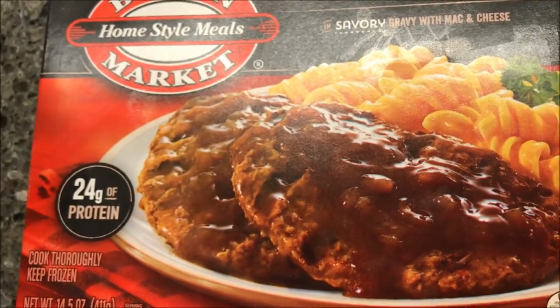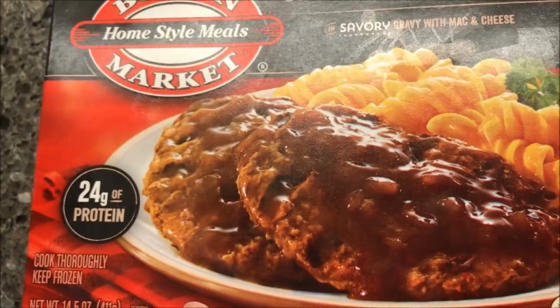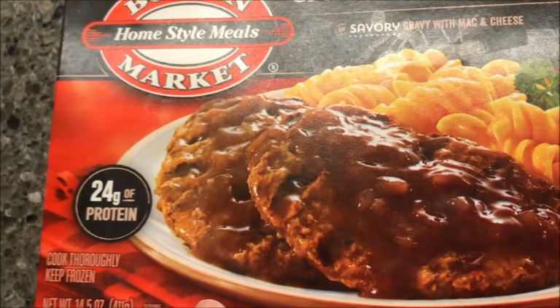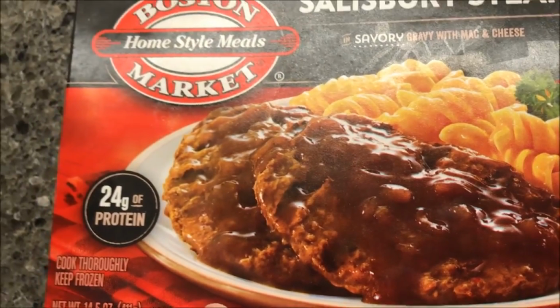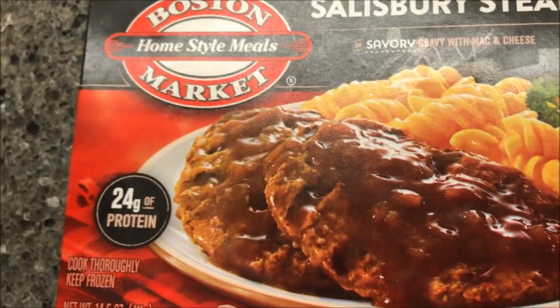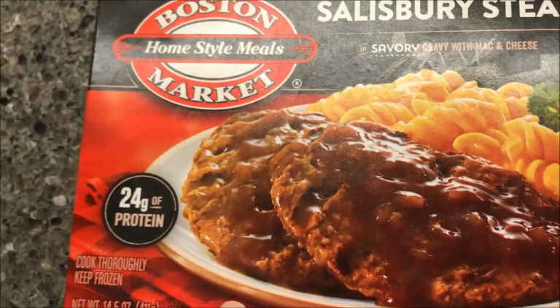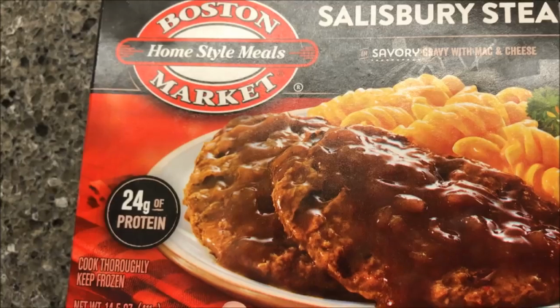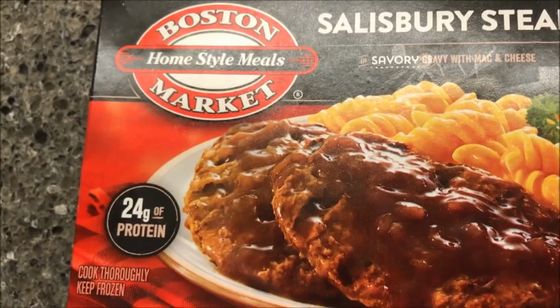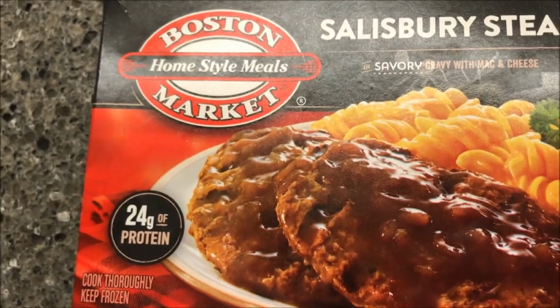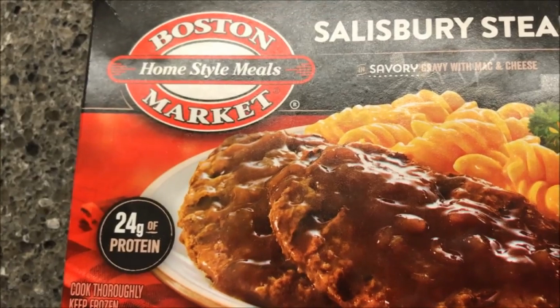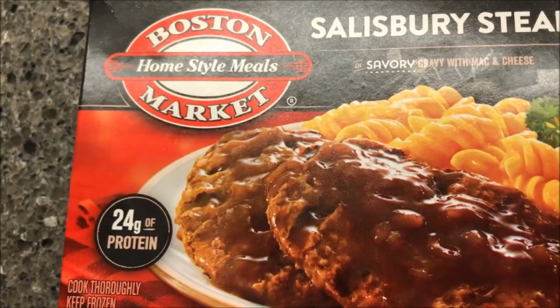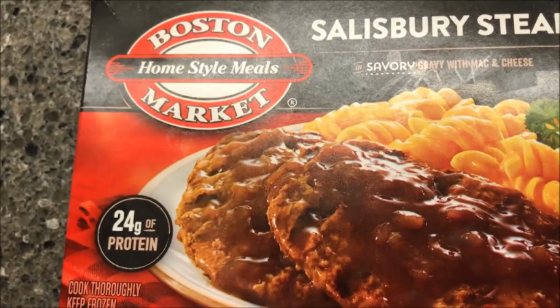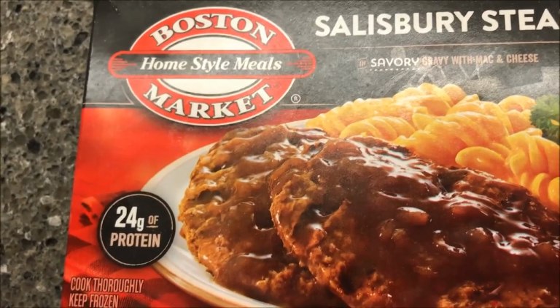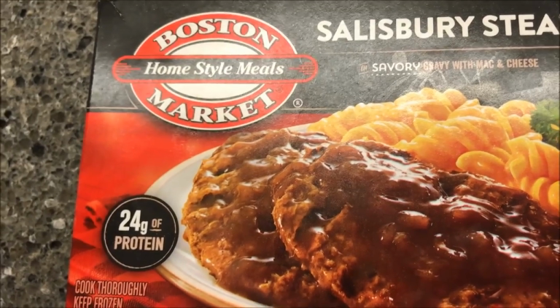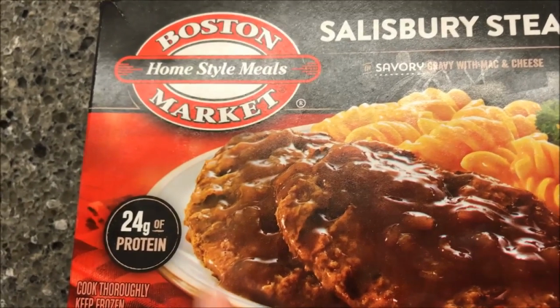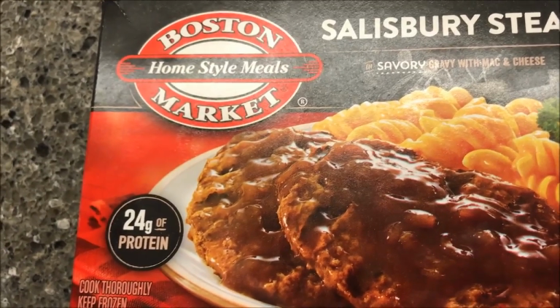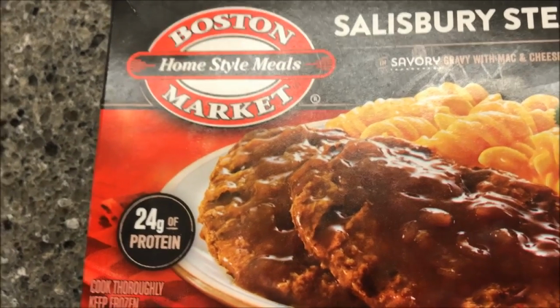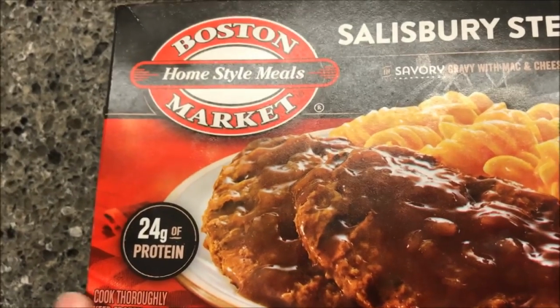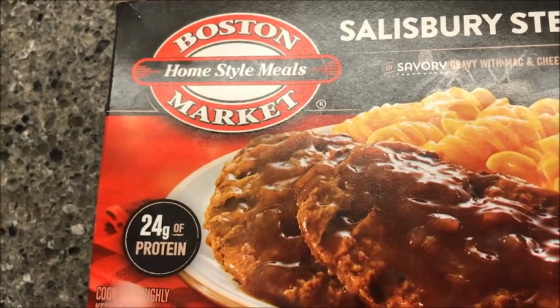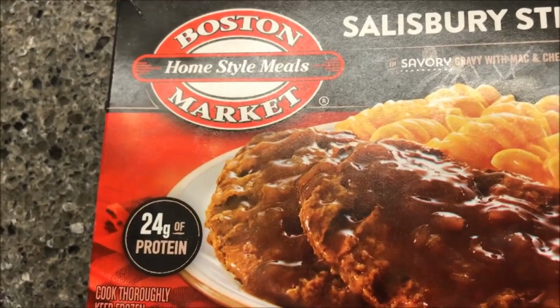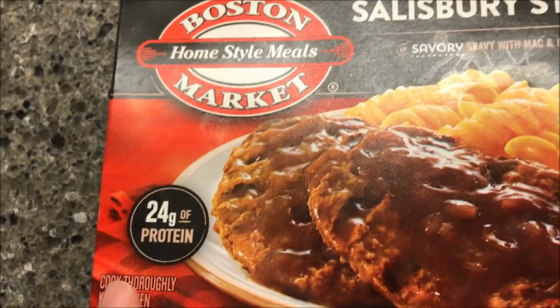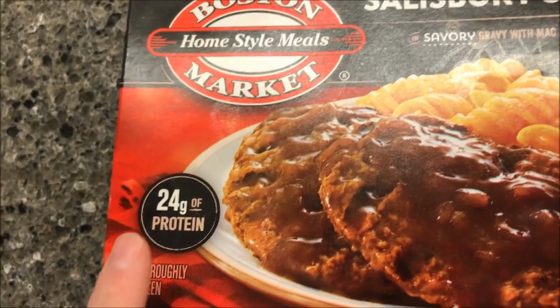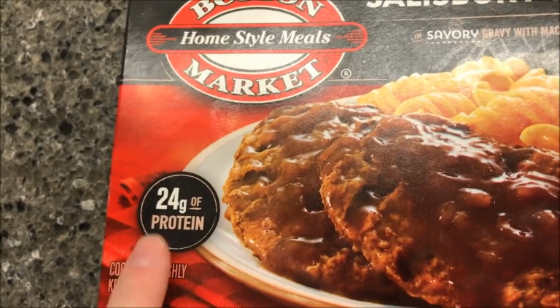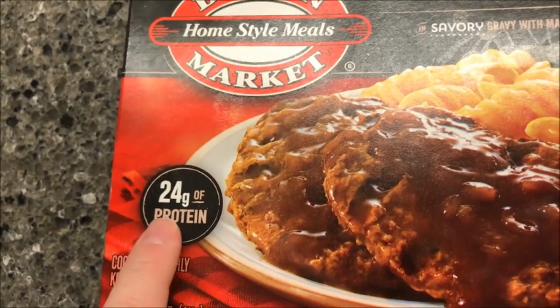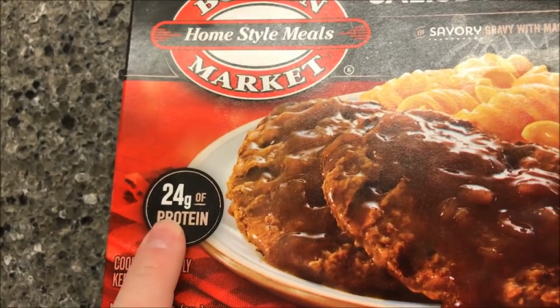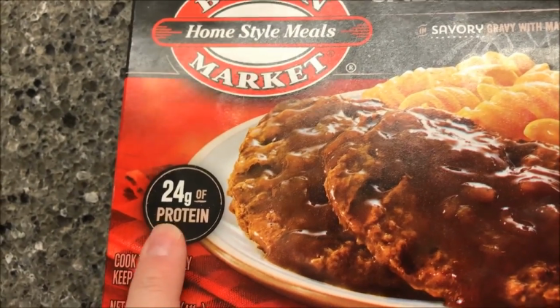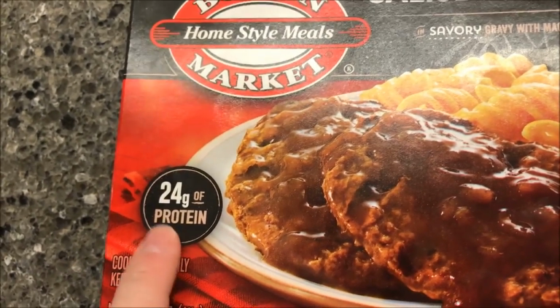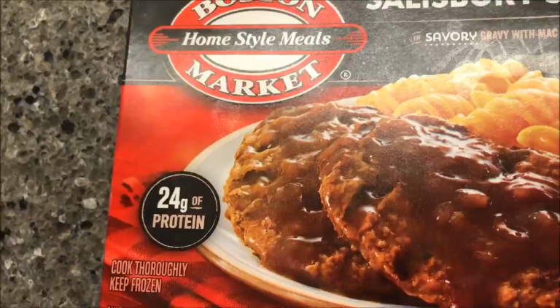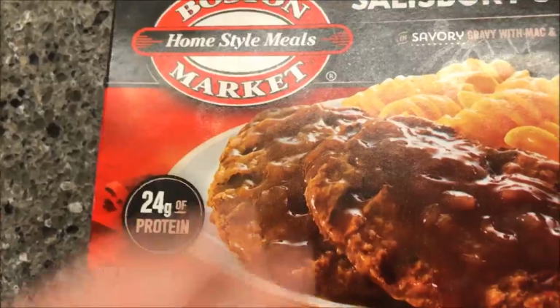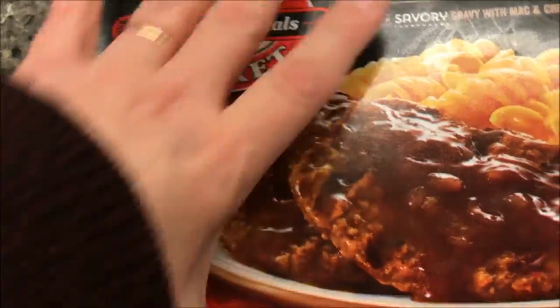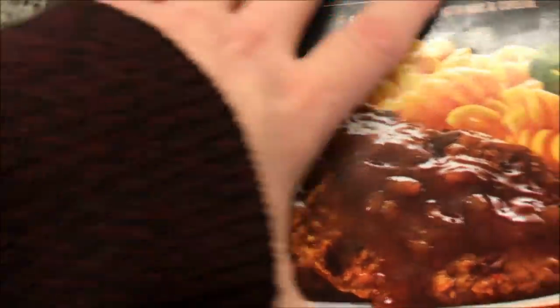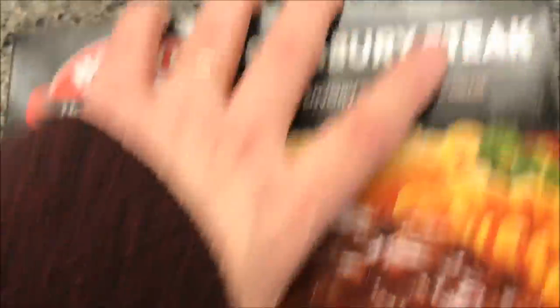I bought these at Walmart for $2.08, which is really cheap for the amount of food you get. 24 grams of protein — that's cool.